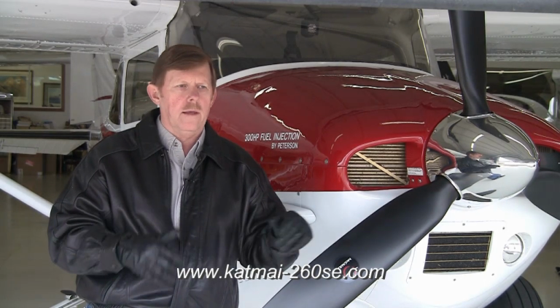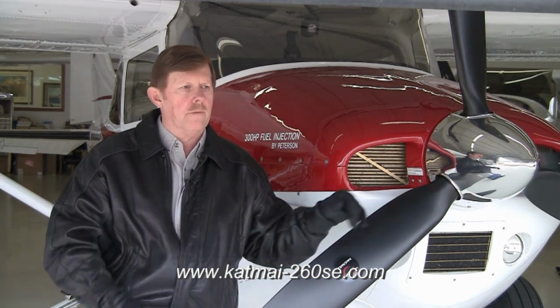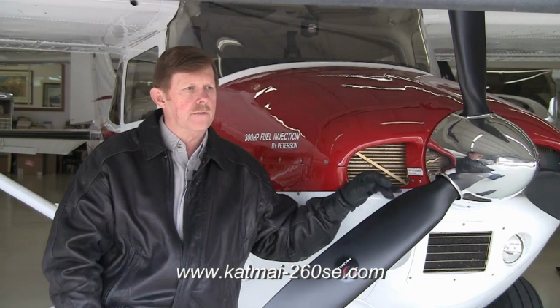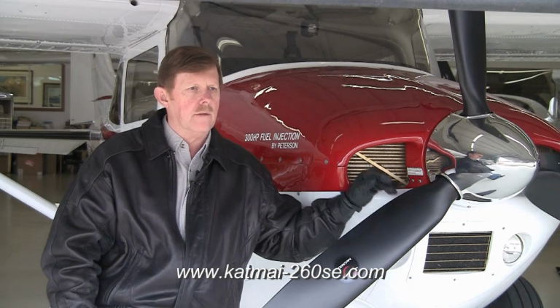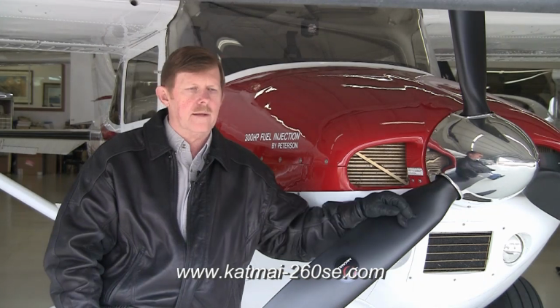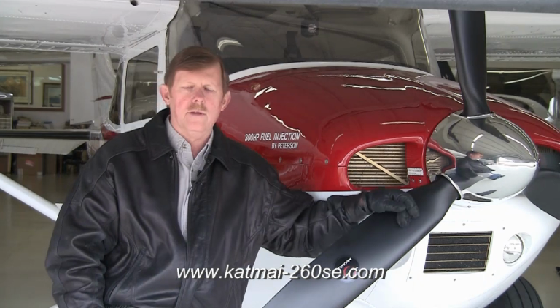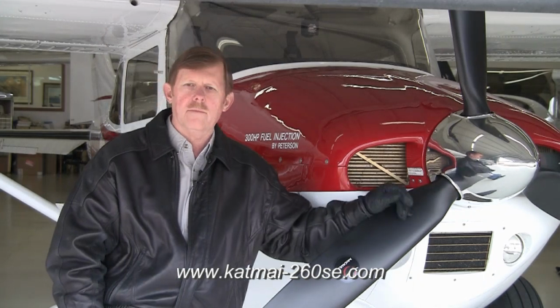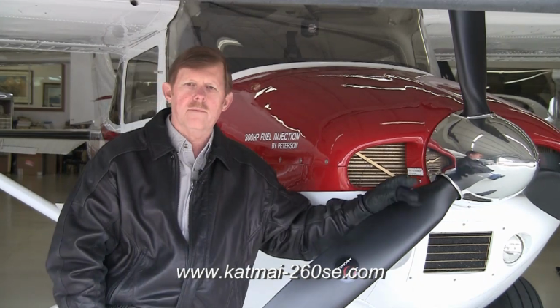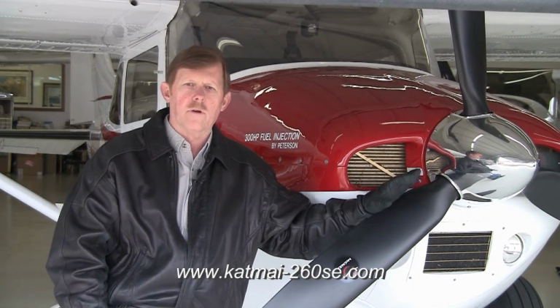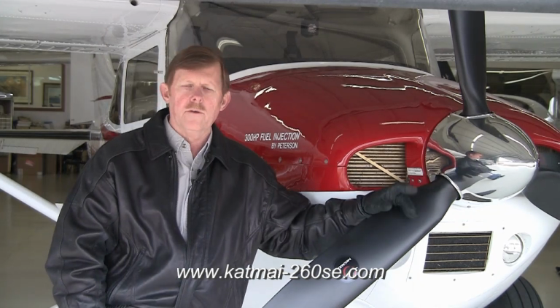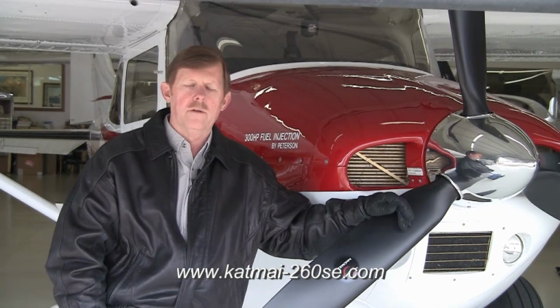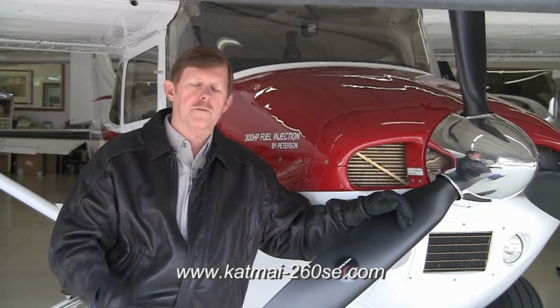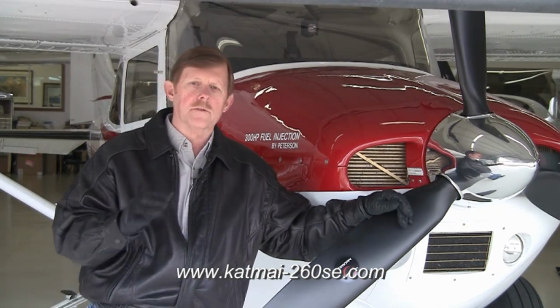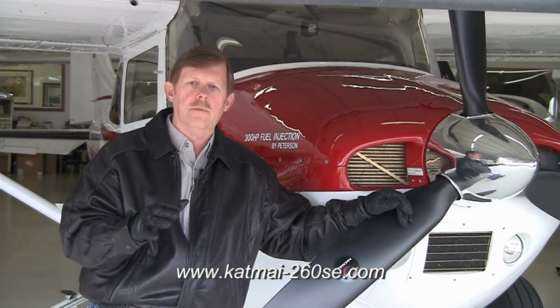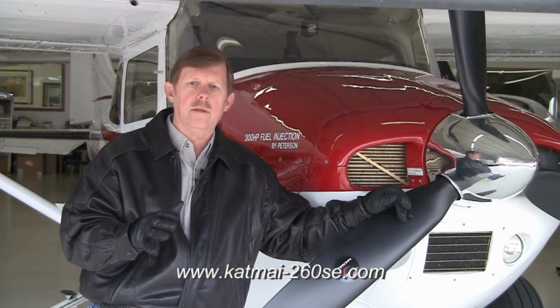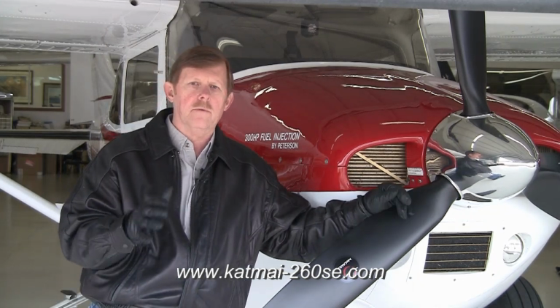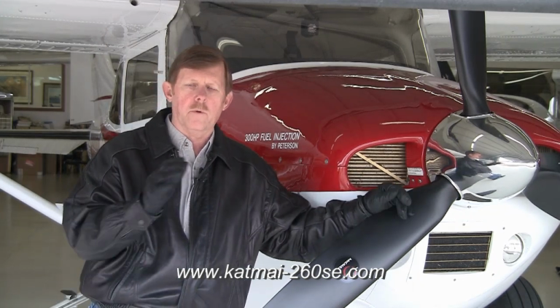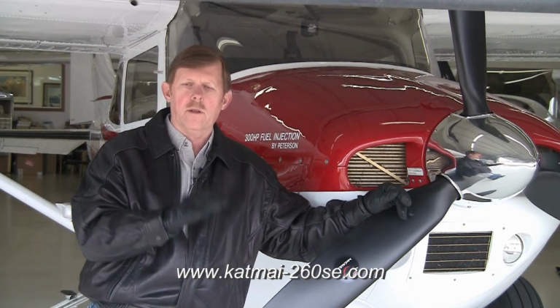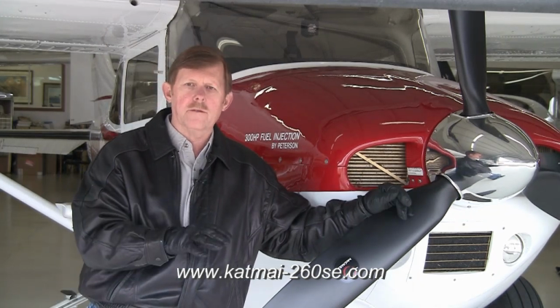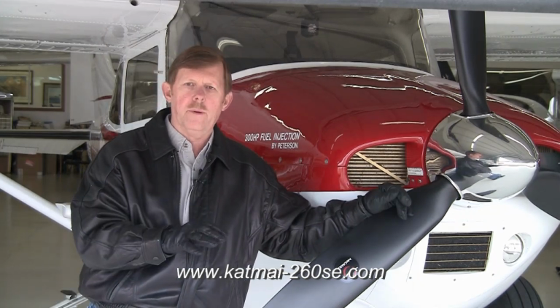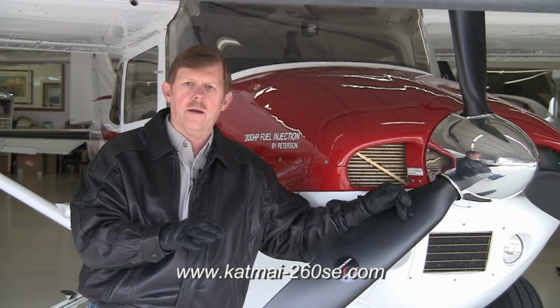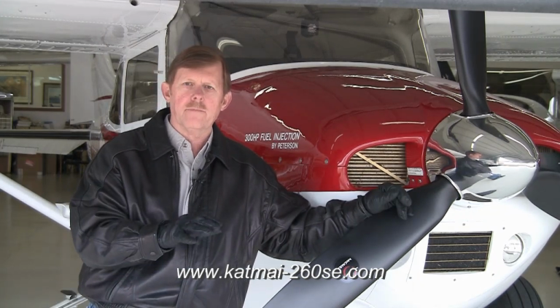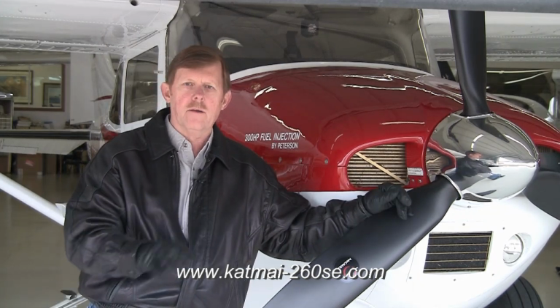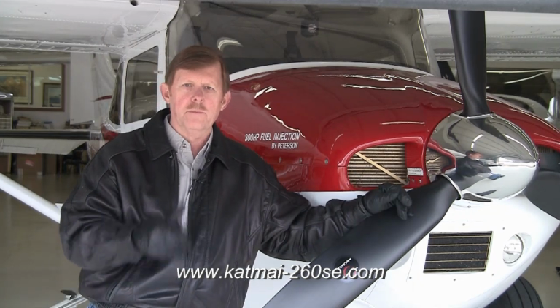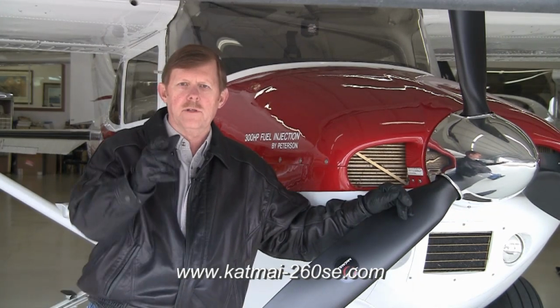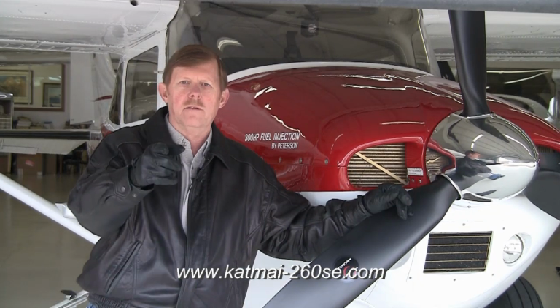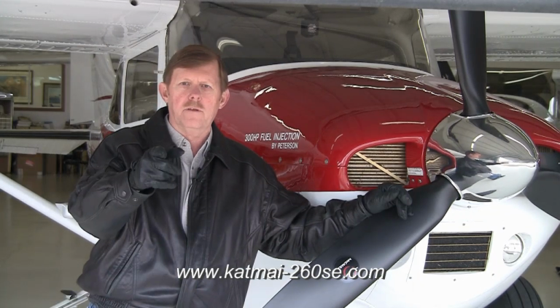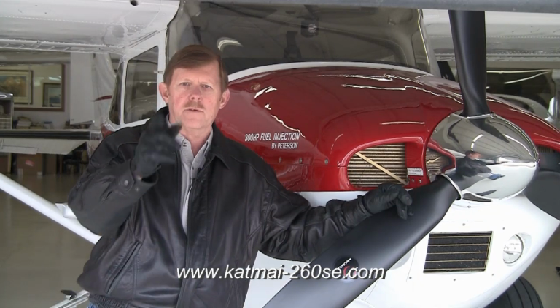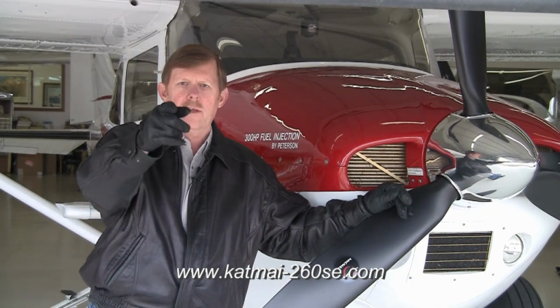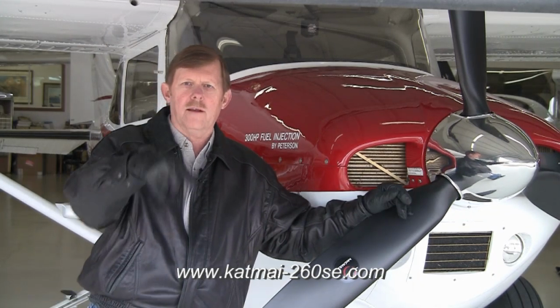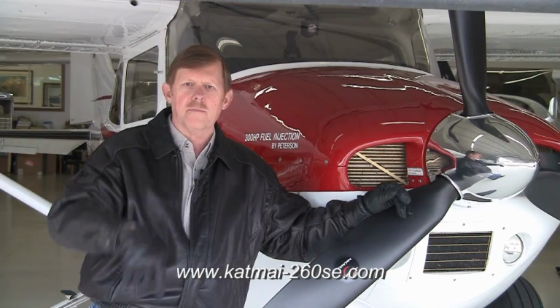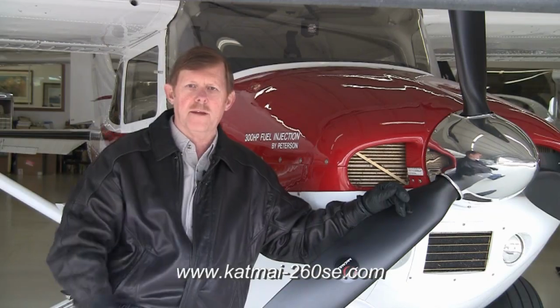There's just nothing on this engine that we haven't addressed in terms of problems we've seen in the field. We're doing all of this for safety, and we want lots of power. Hope to see you in the future. Take care. Bye-bye.